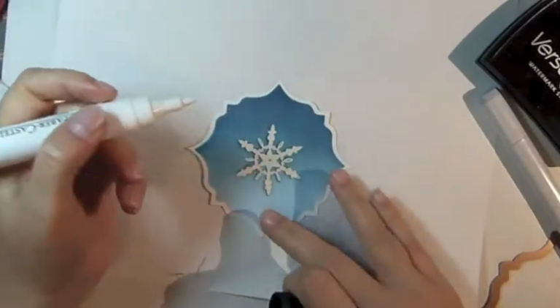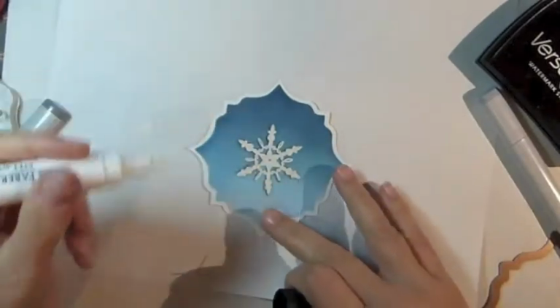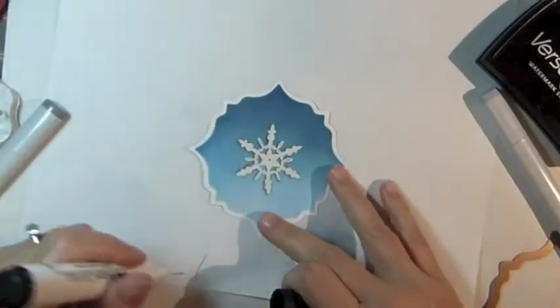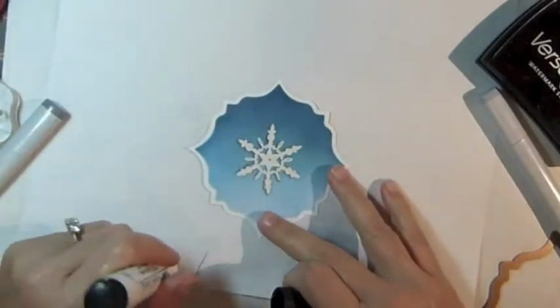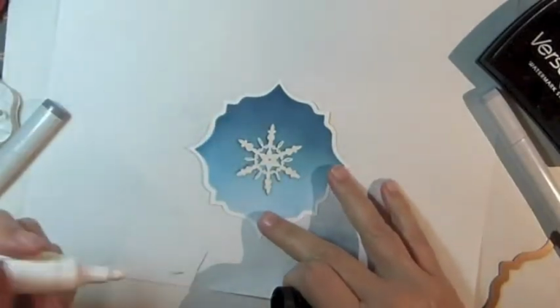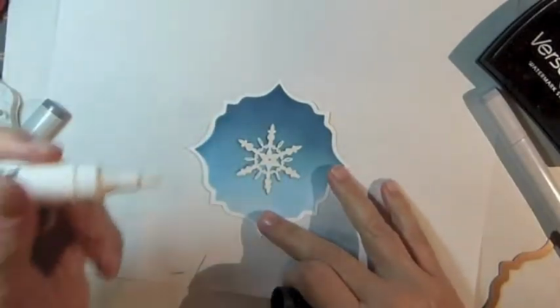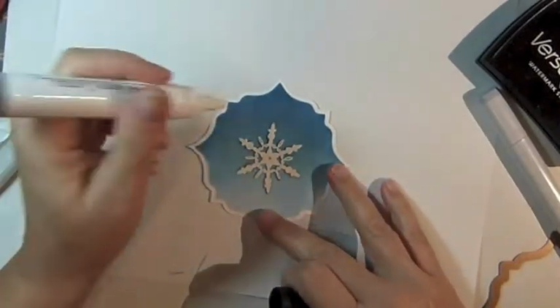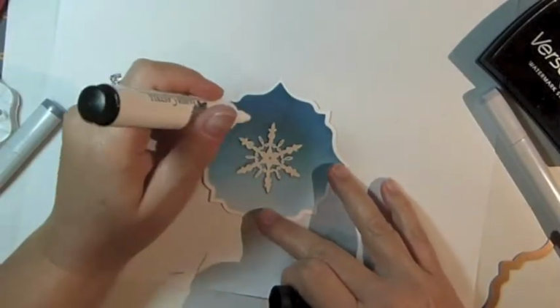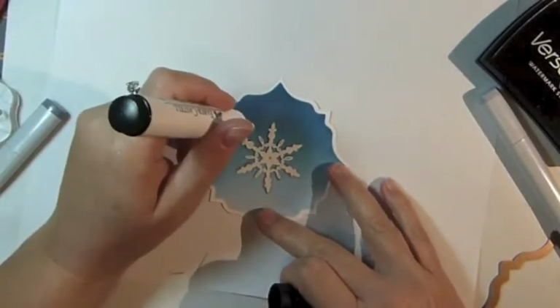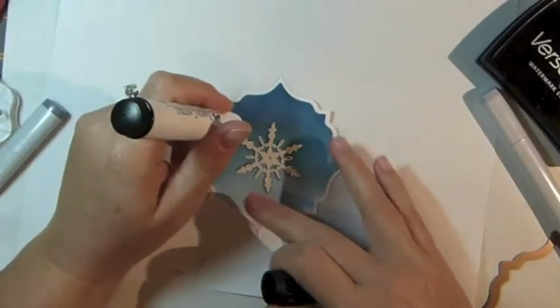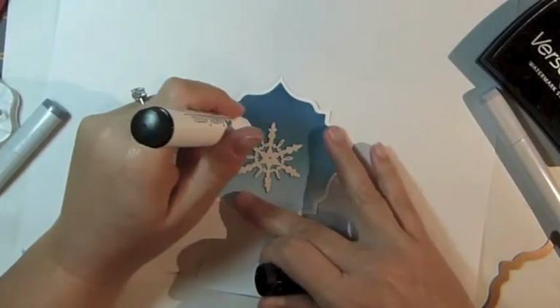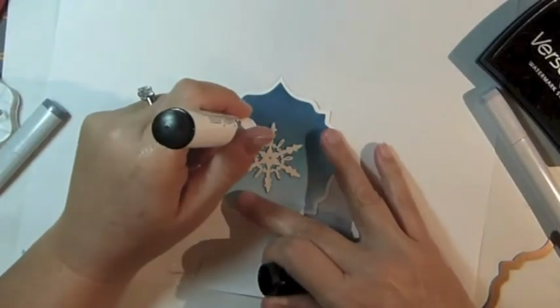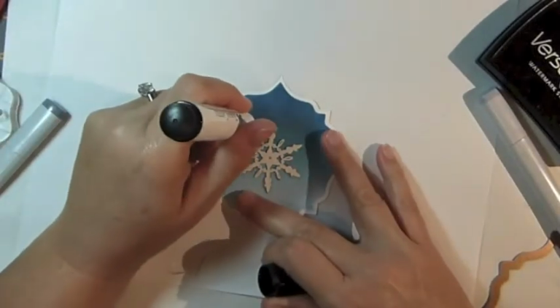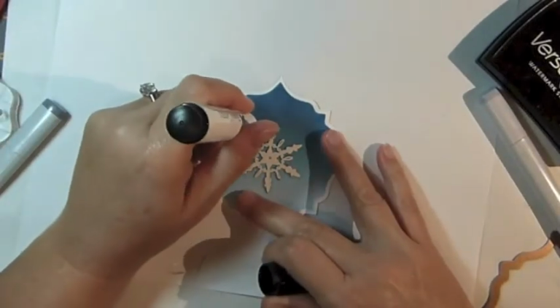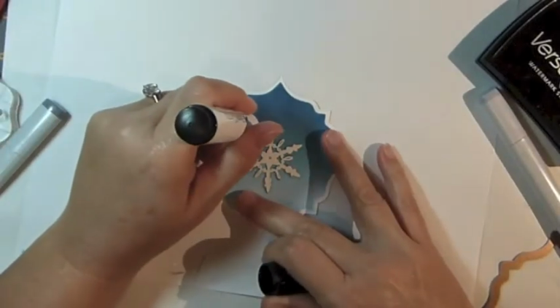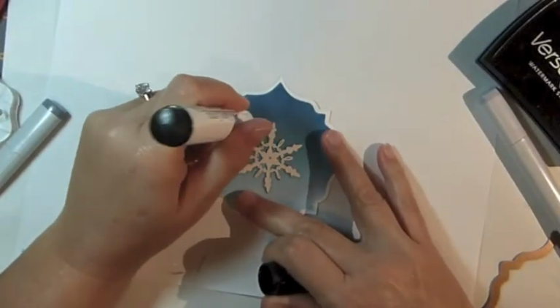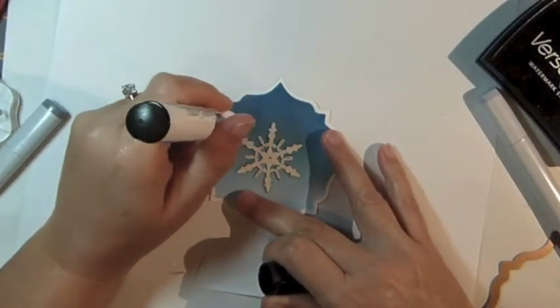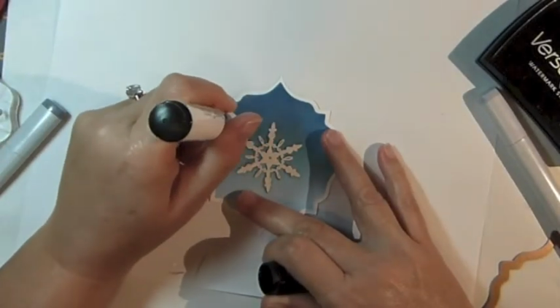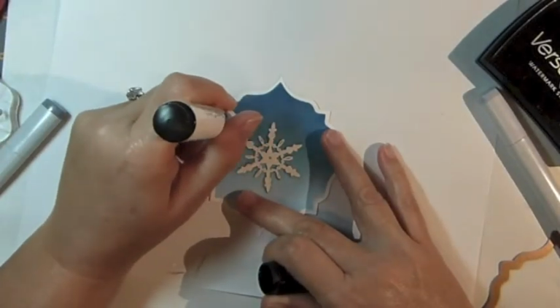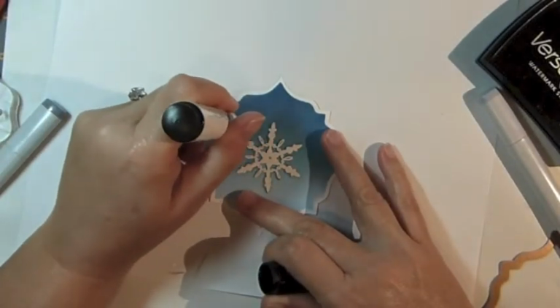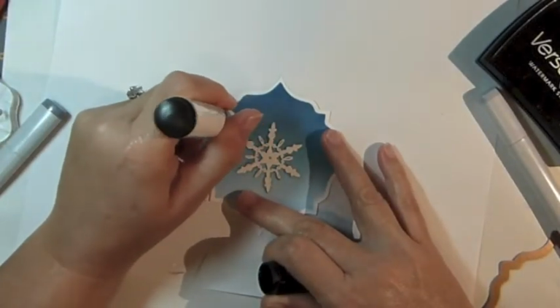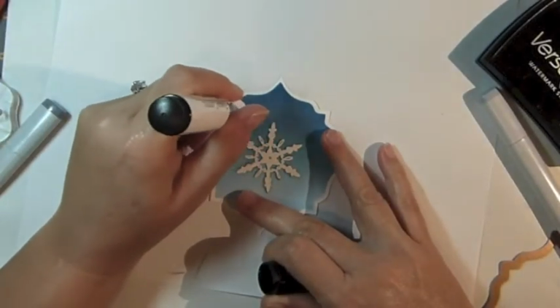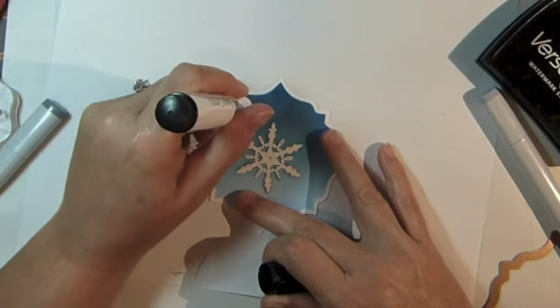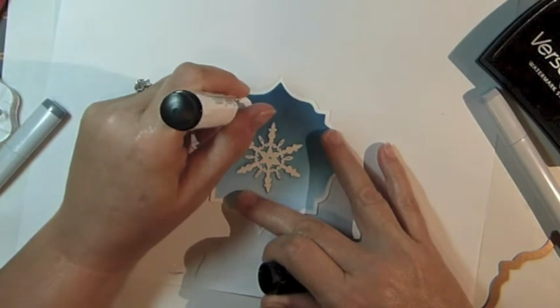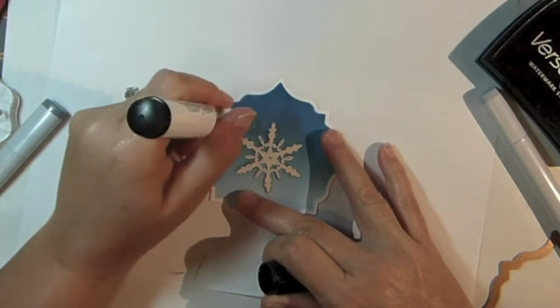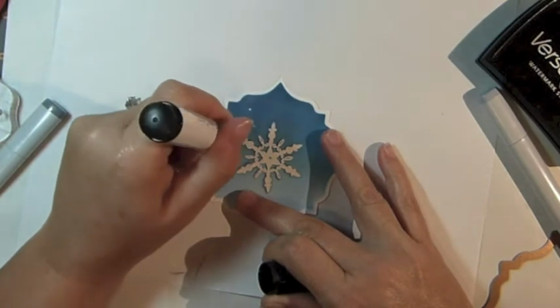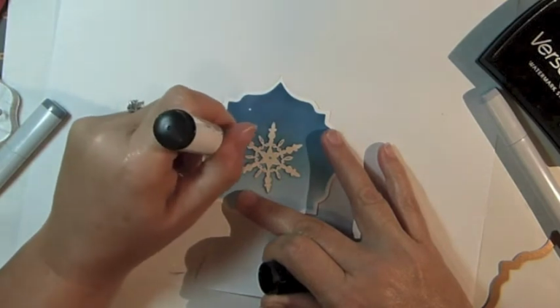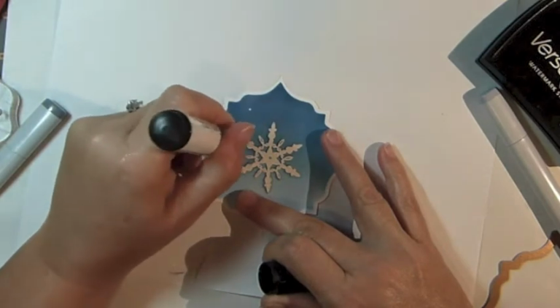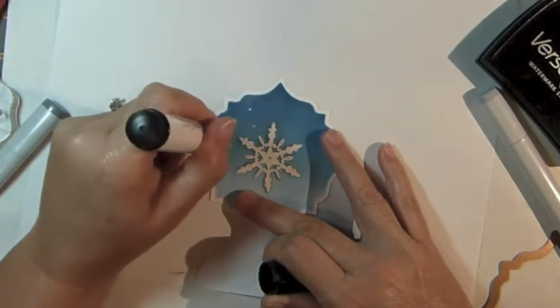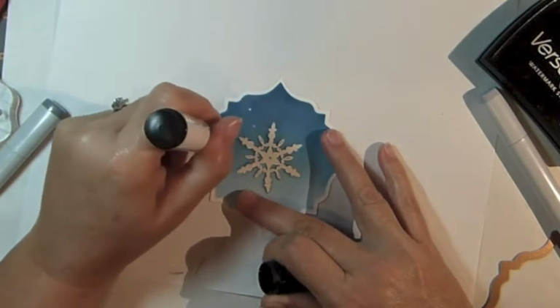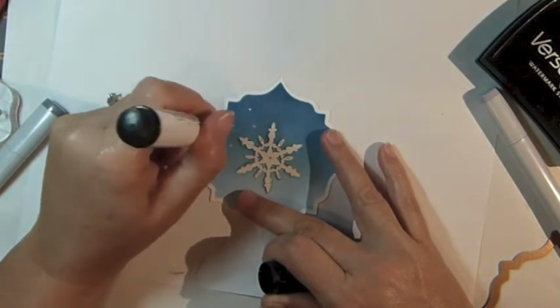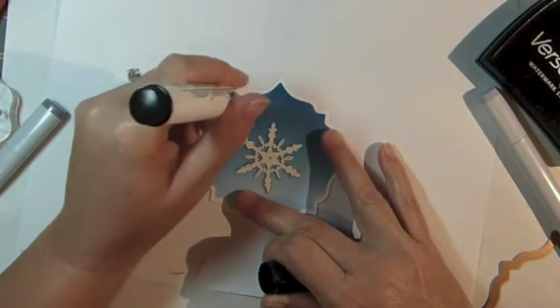Using Faber-Castell's opaque white pen, add little dots all around the background.